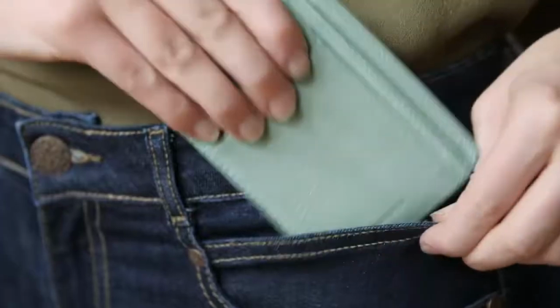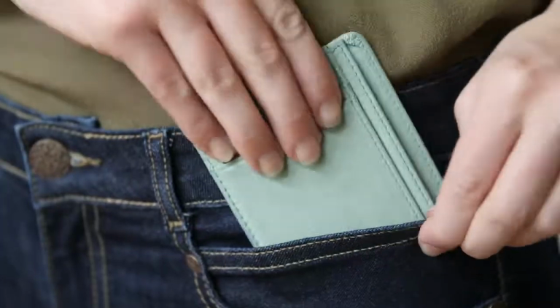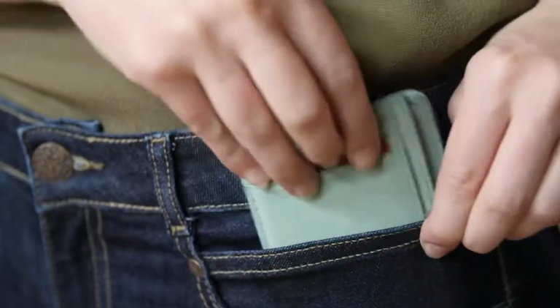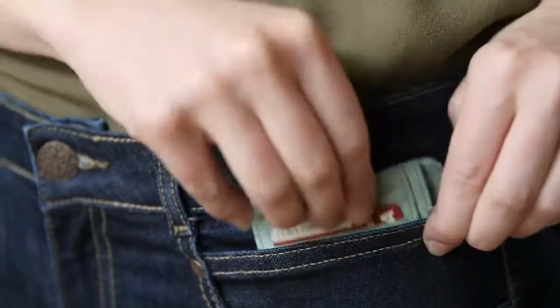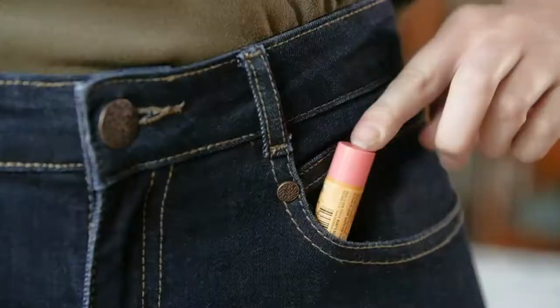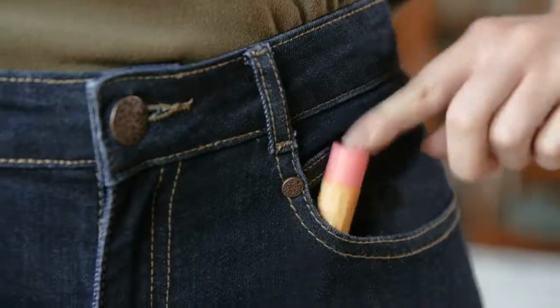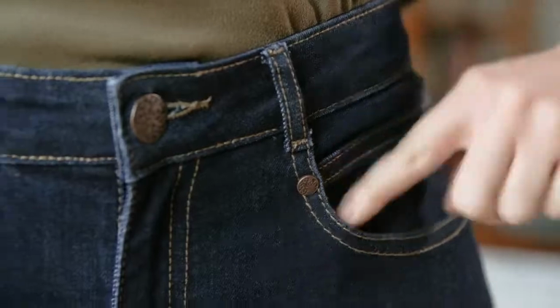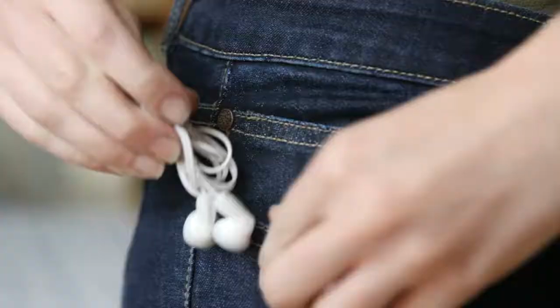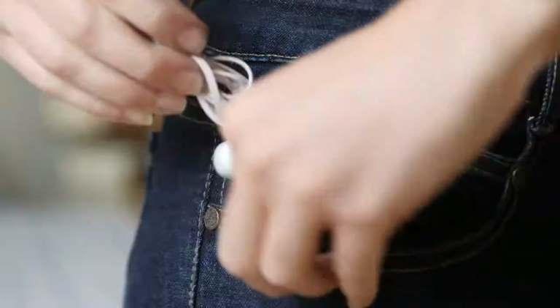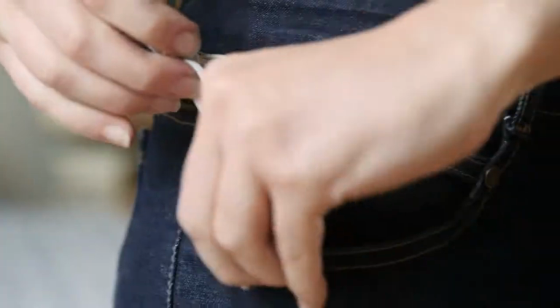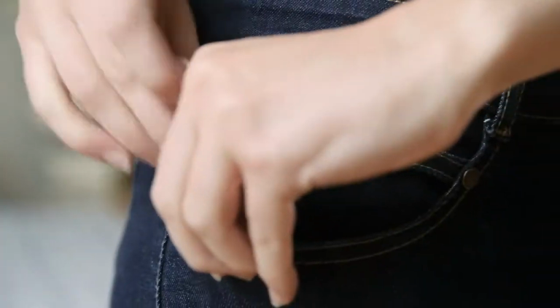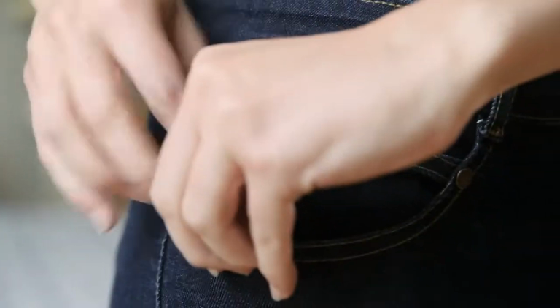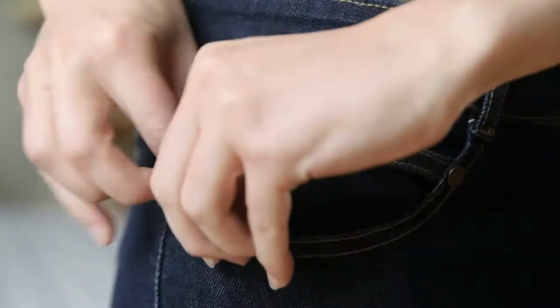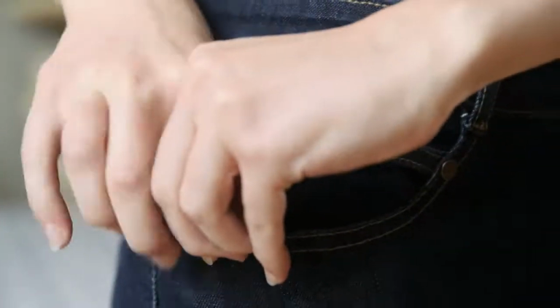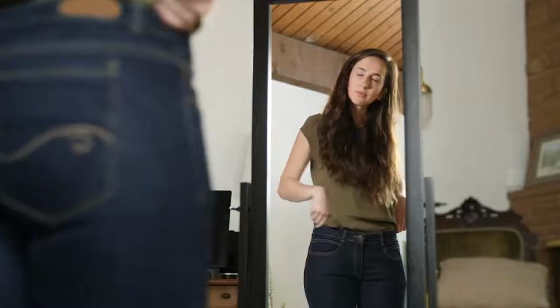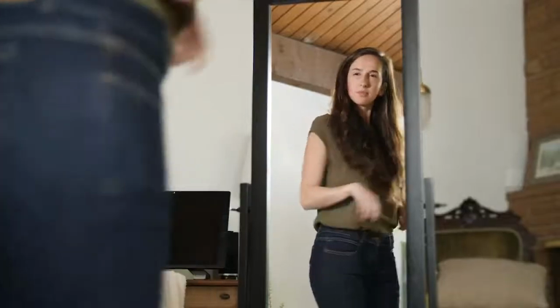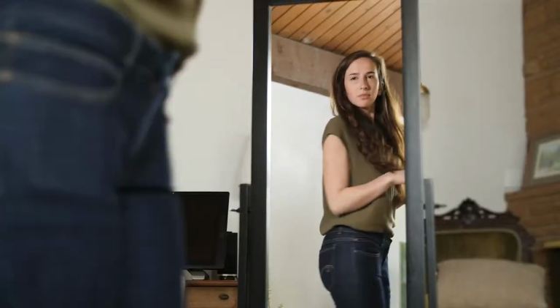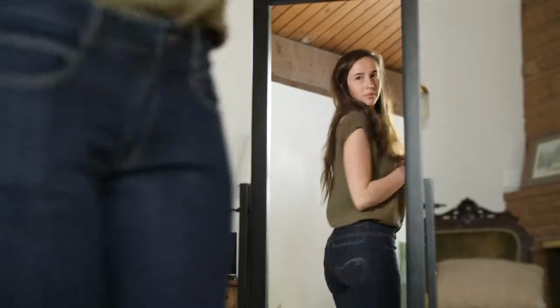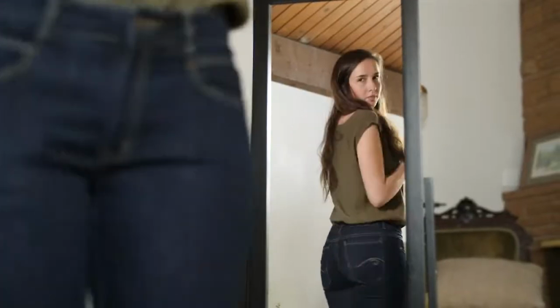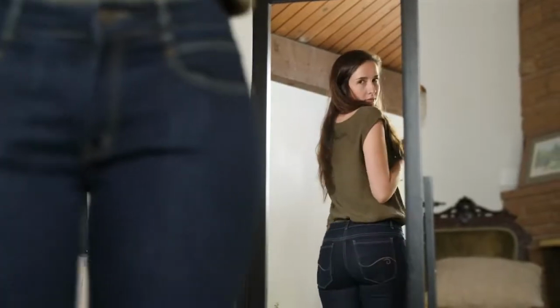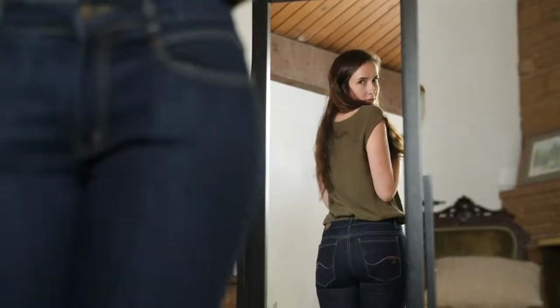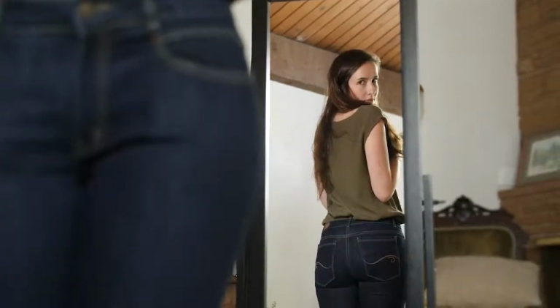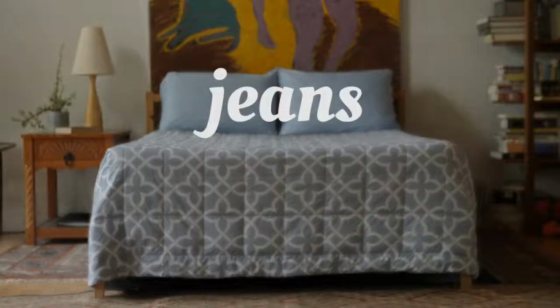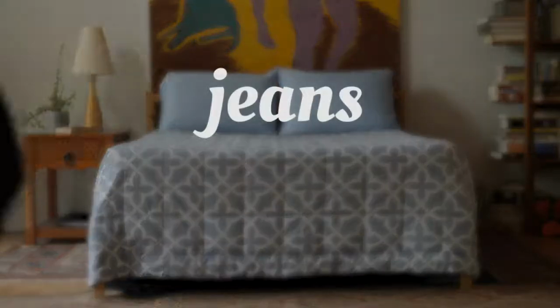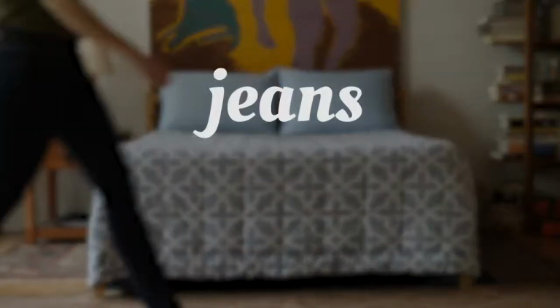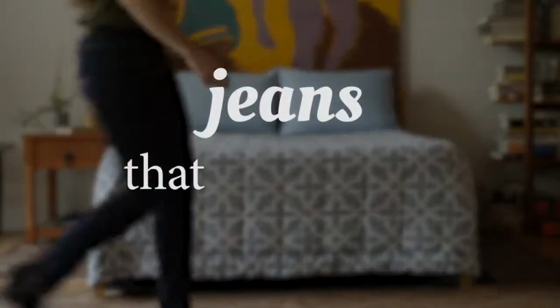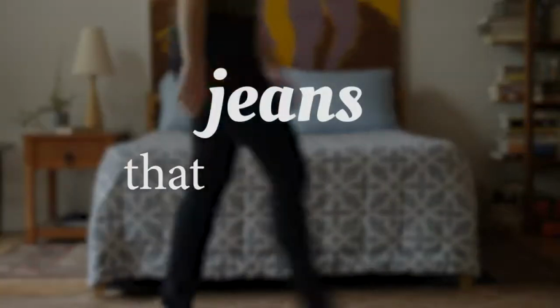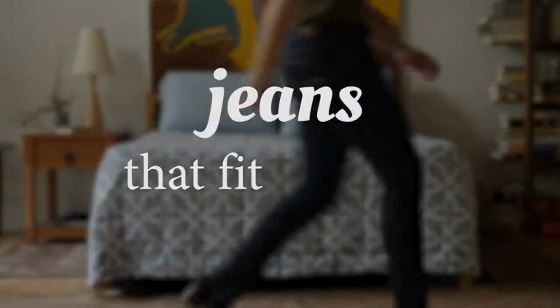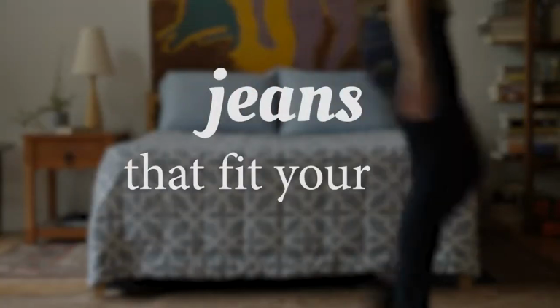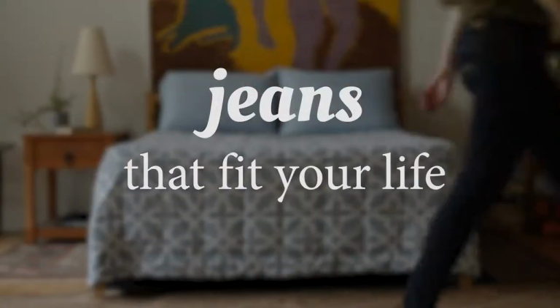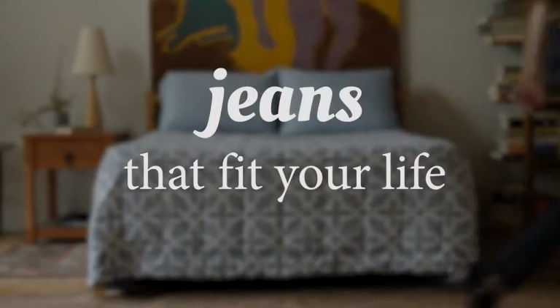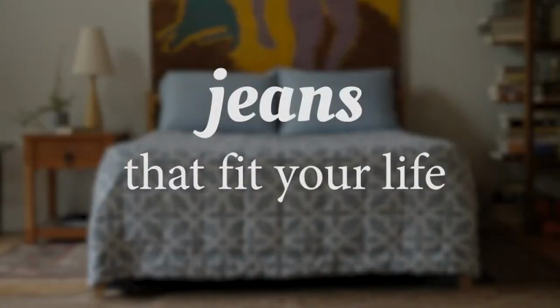Introducing Radiant Jeans. Finally, jeans that fit your life.